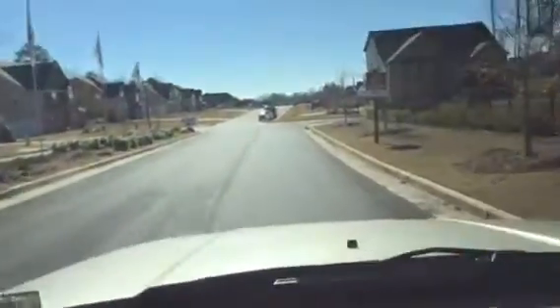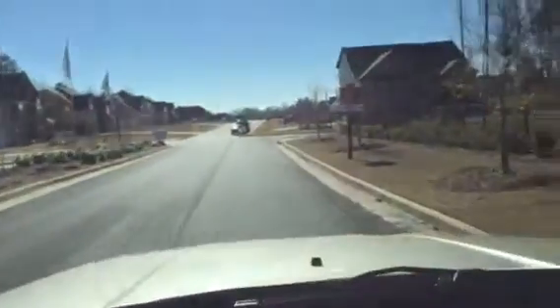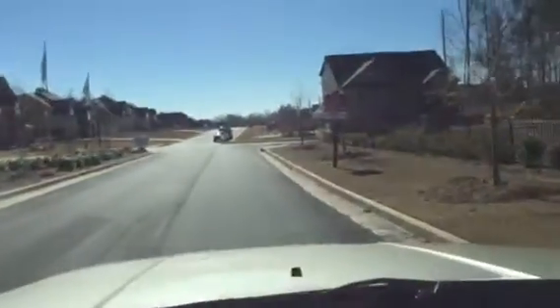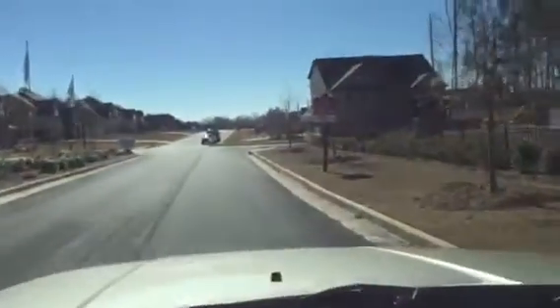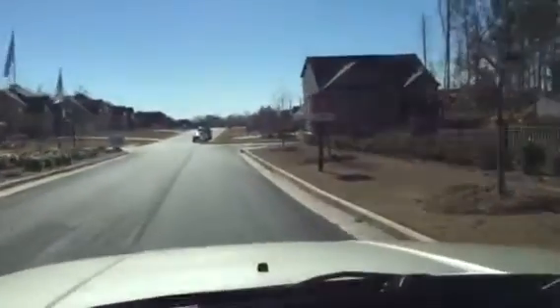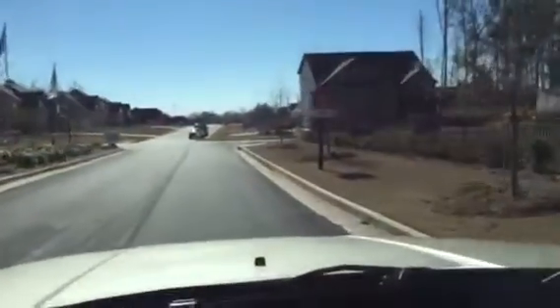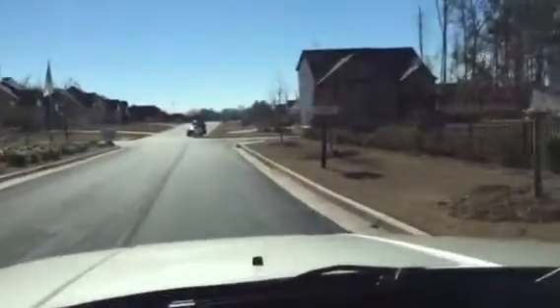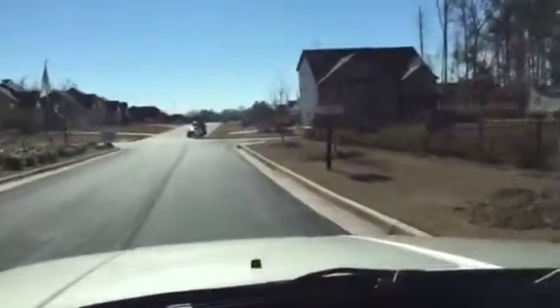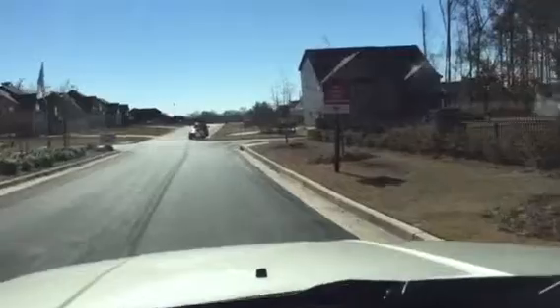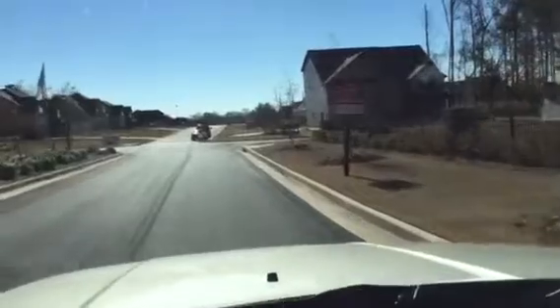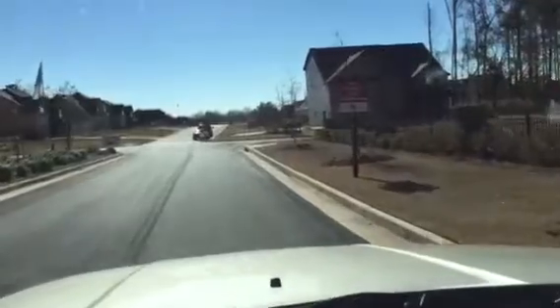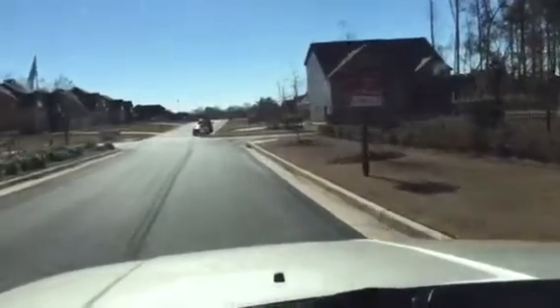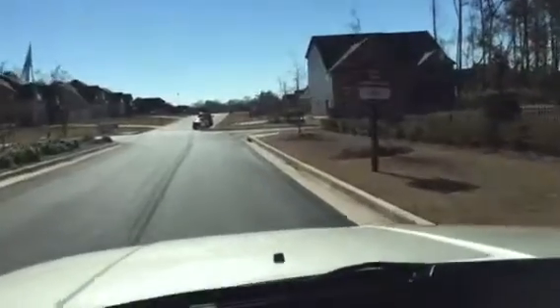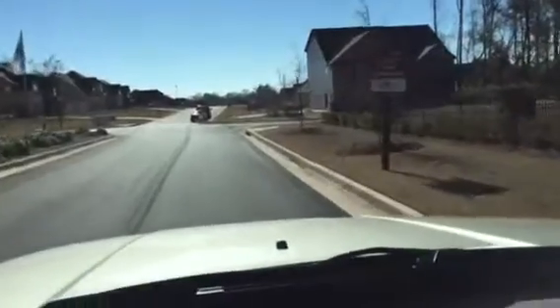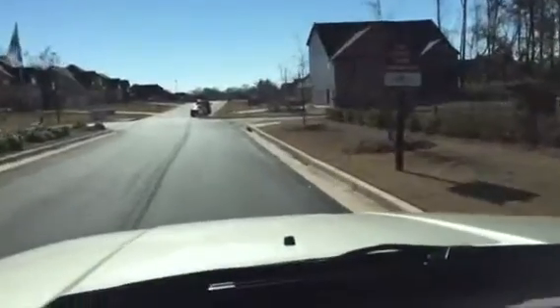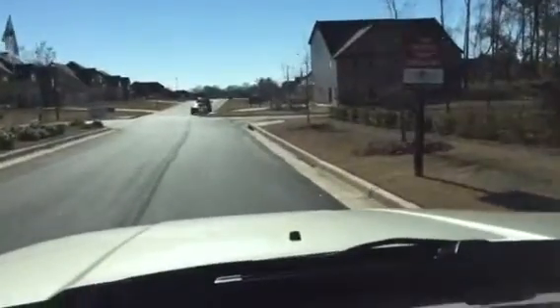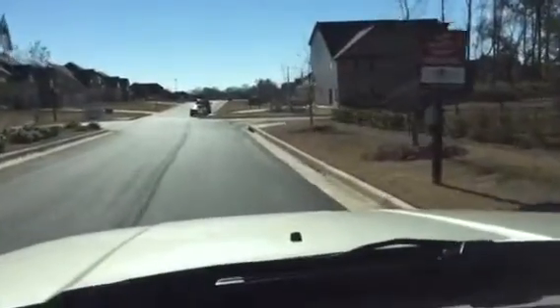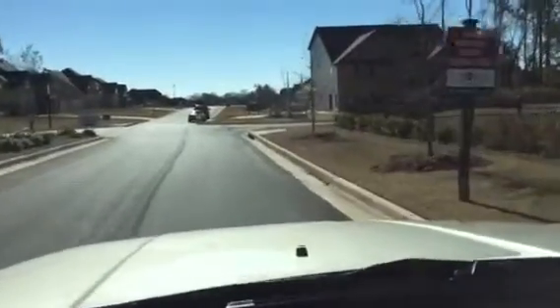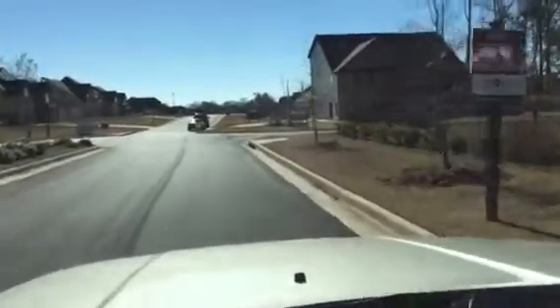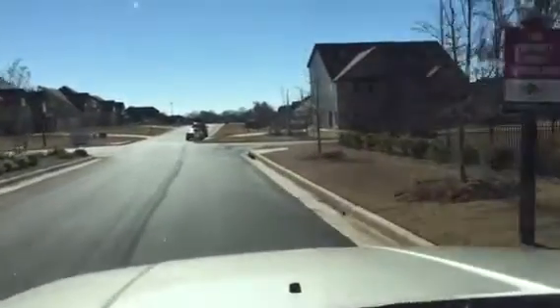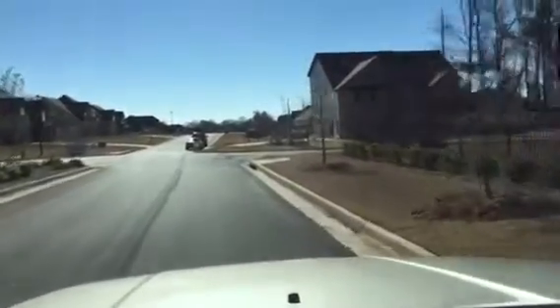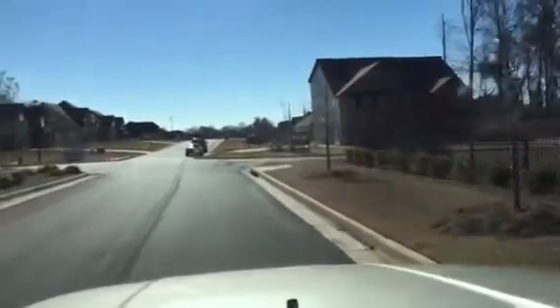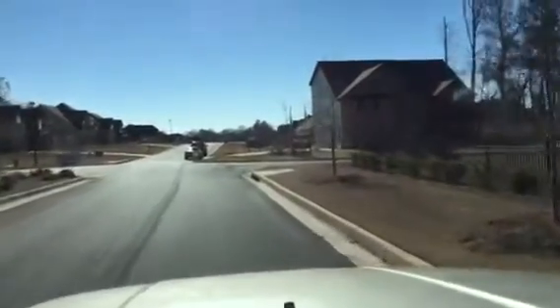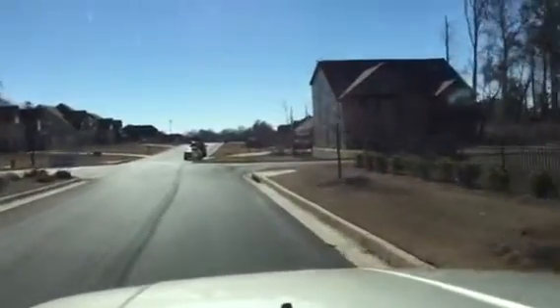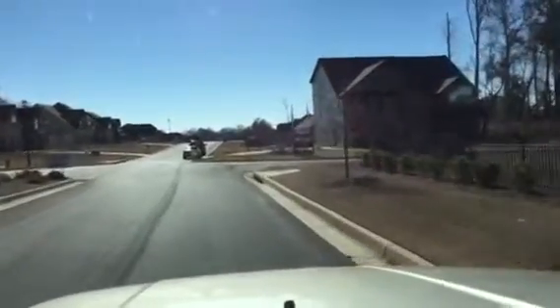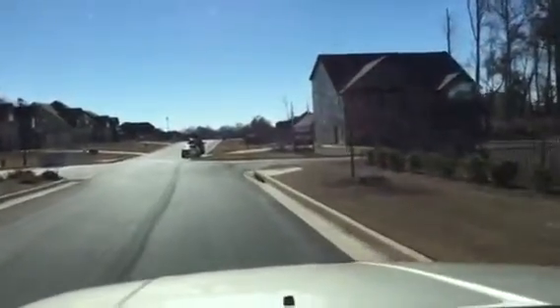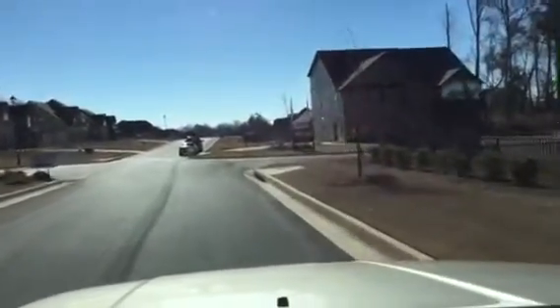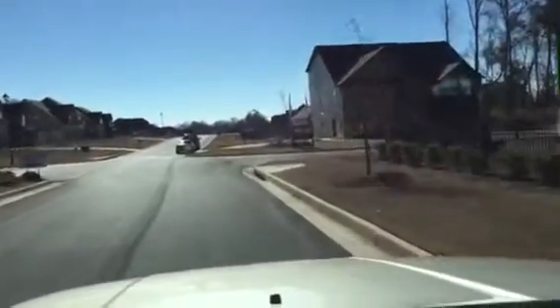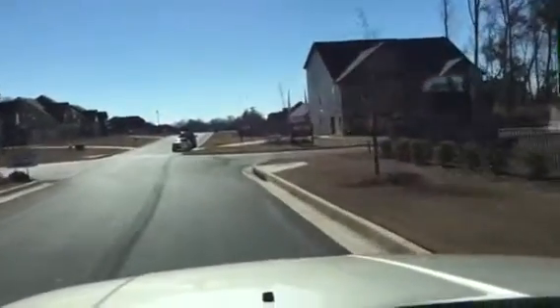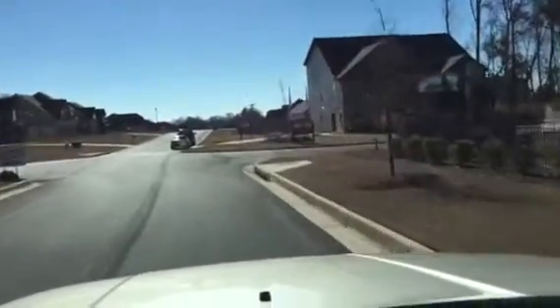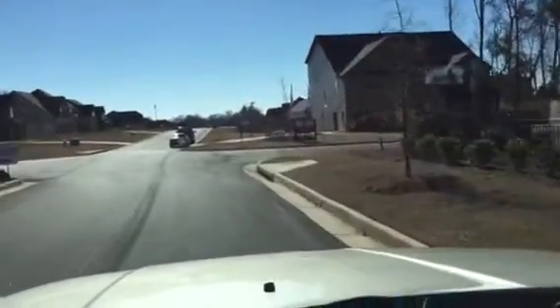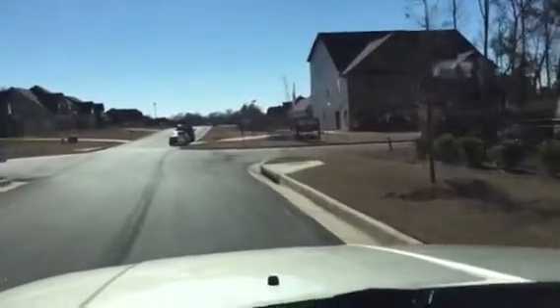Hey Mary, this is Bob McLean with Solid Source Realty. I'm out here at Holland Creek taking the video for you.